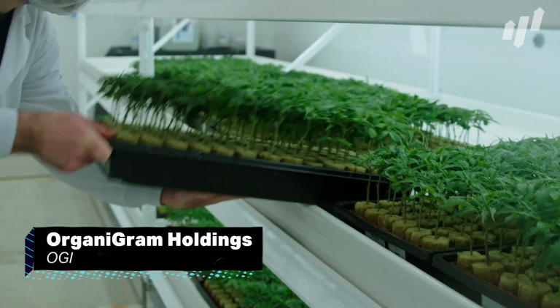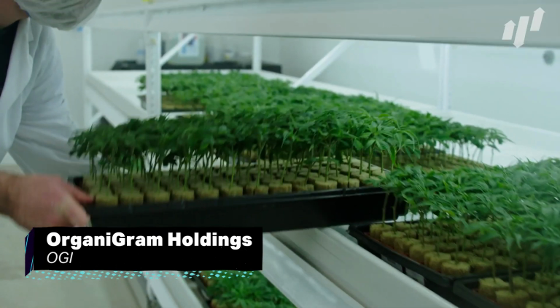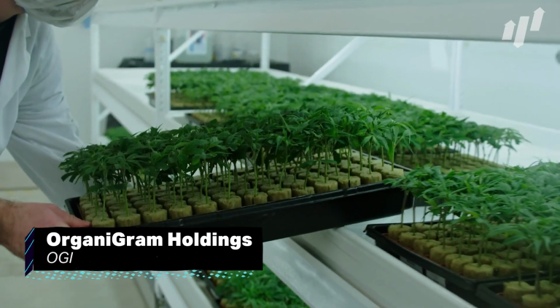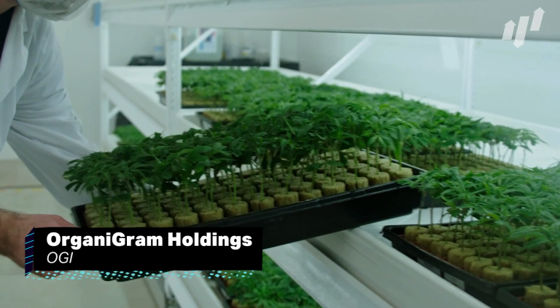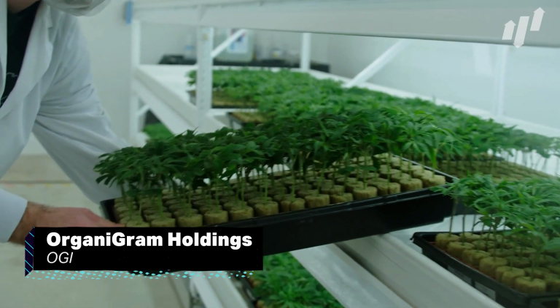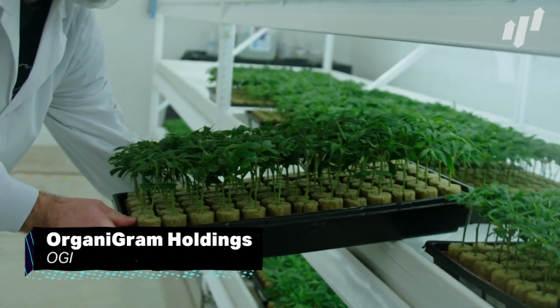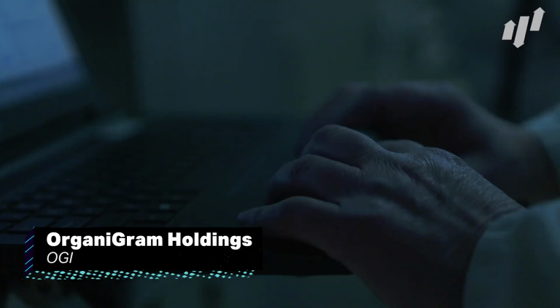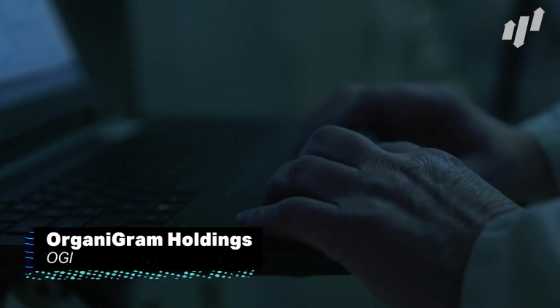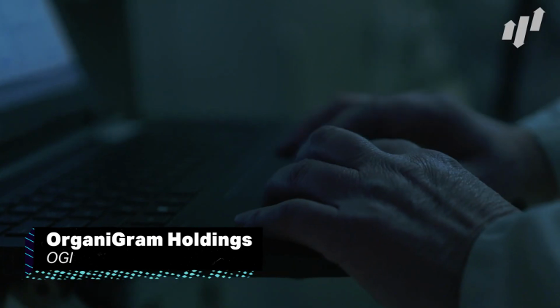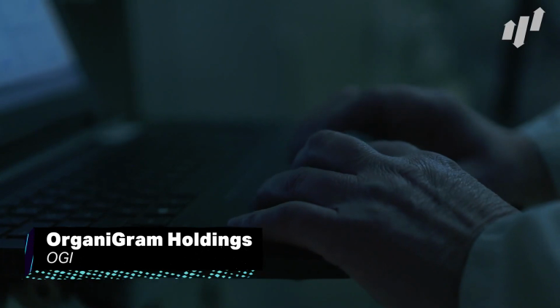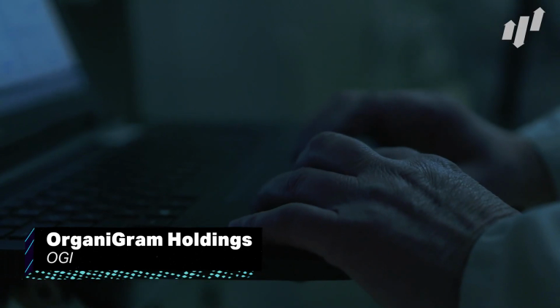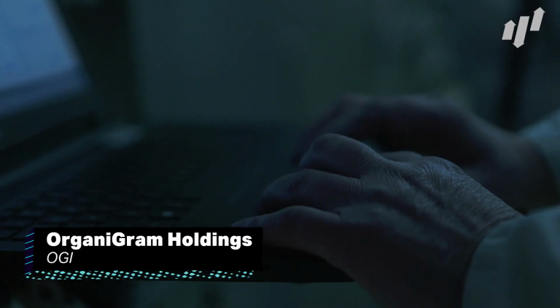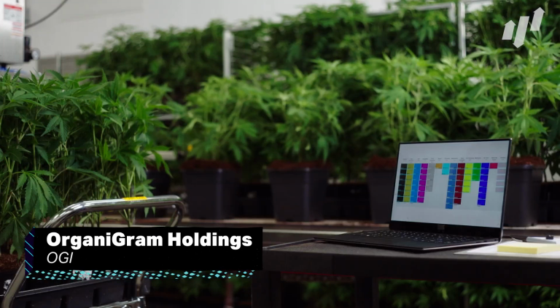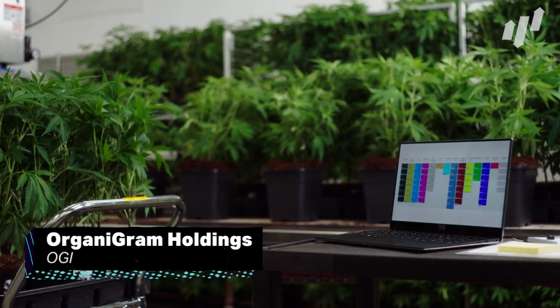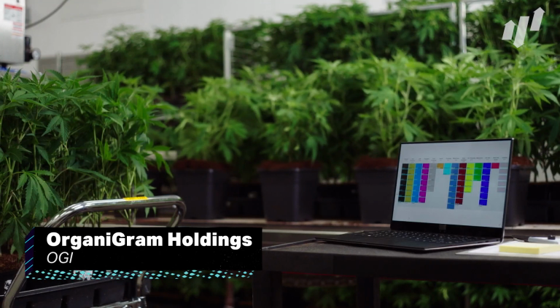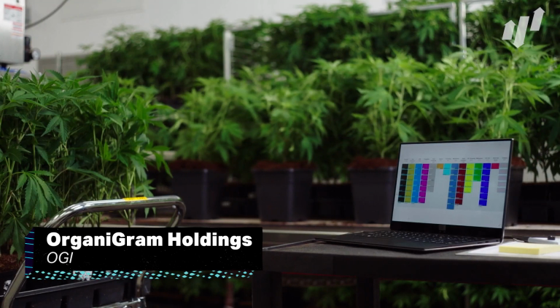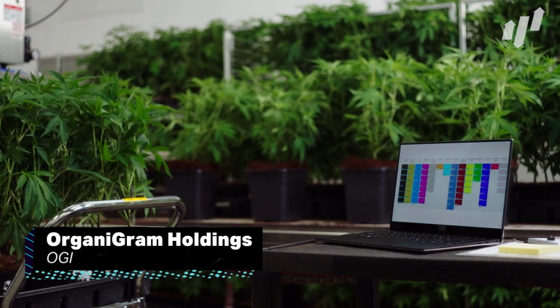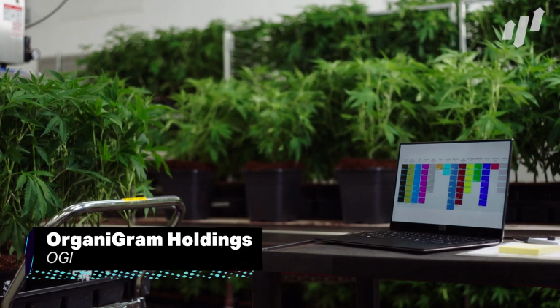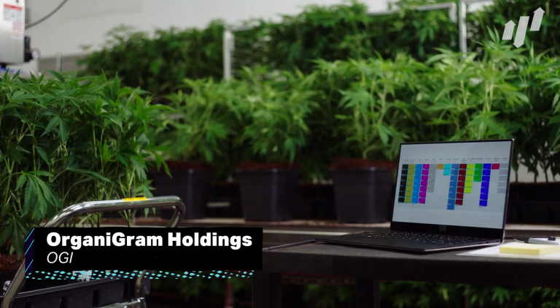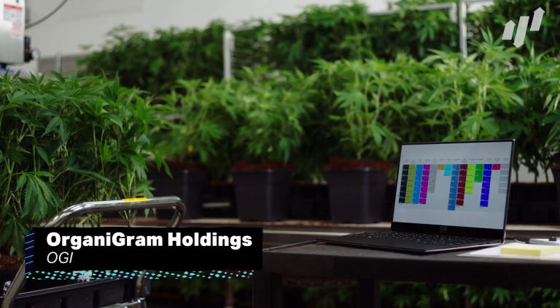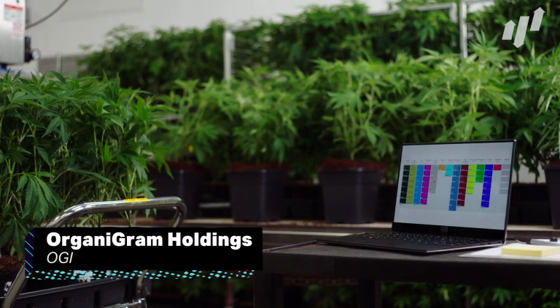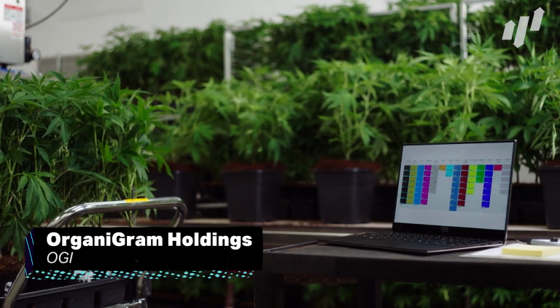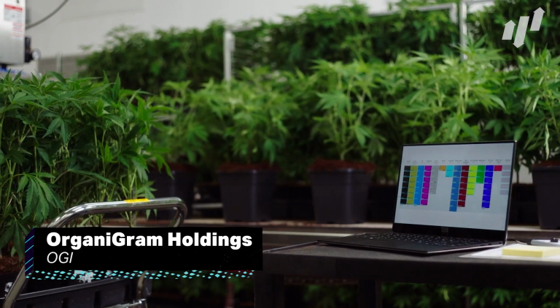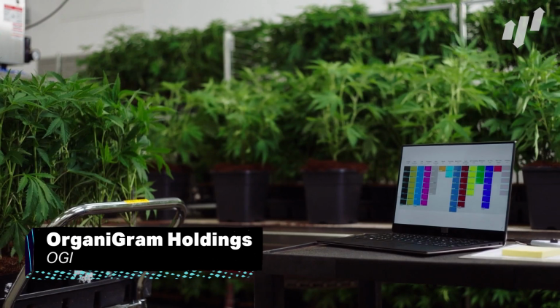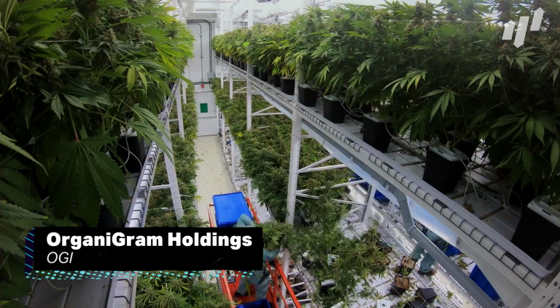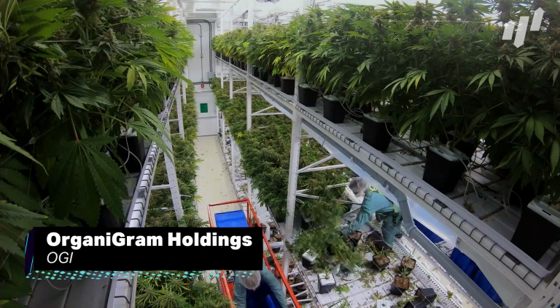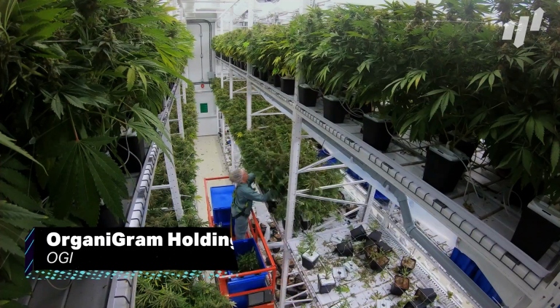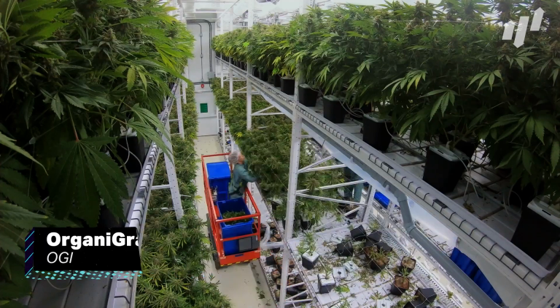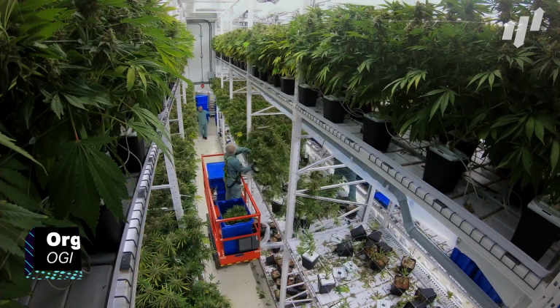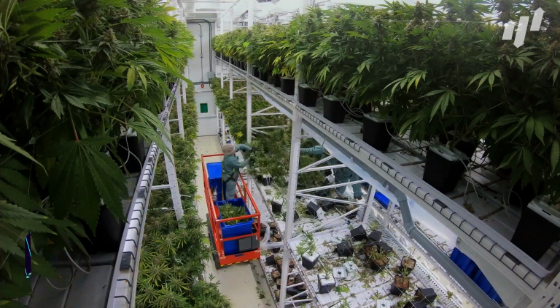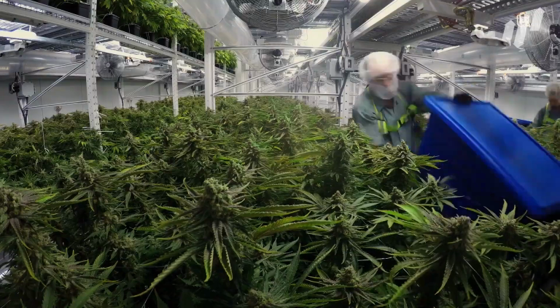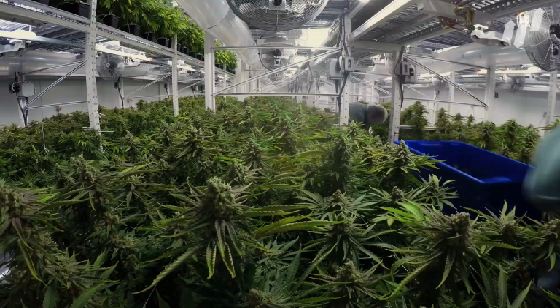Organigram is a small company with big dreams, and with an ever-growing market, they could definitely be one to watch for investors.